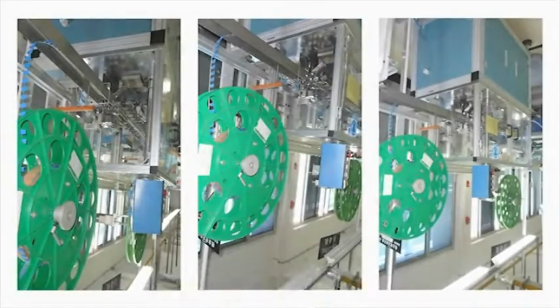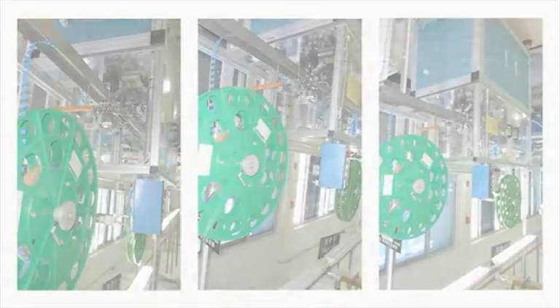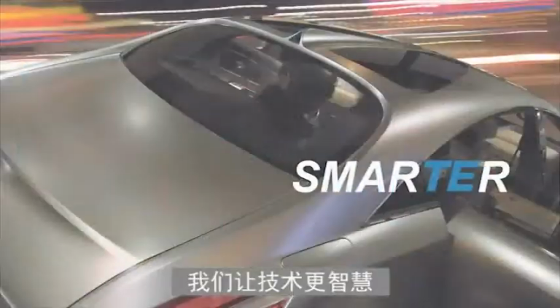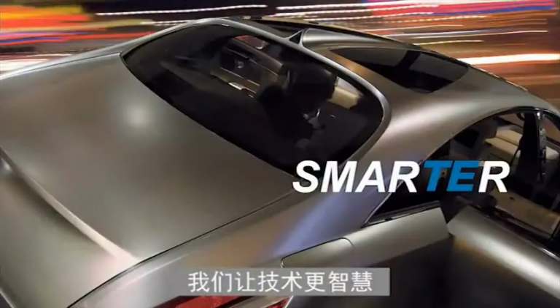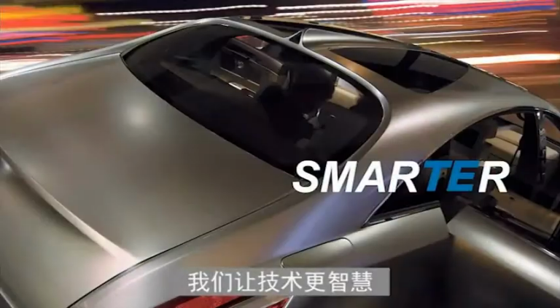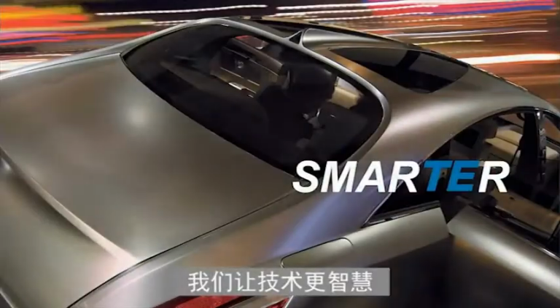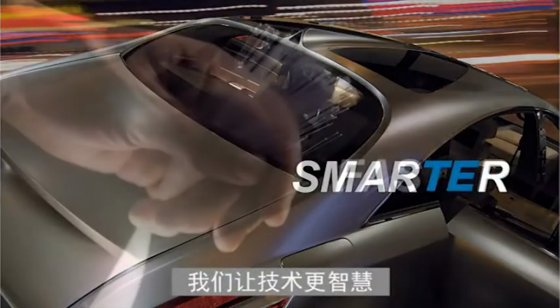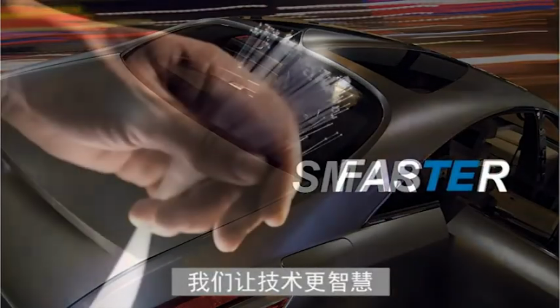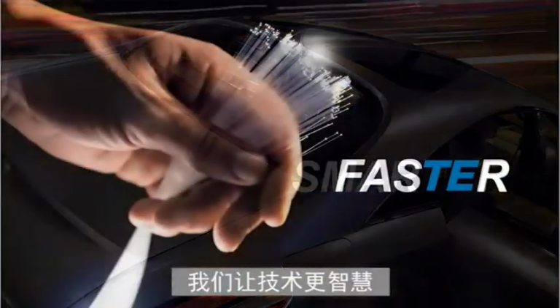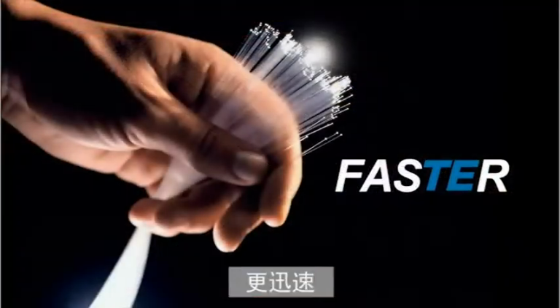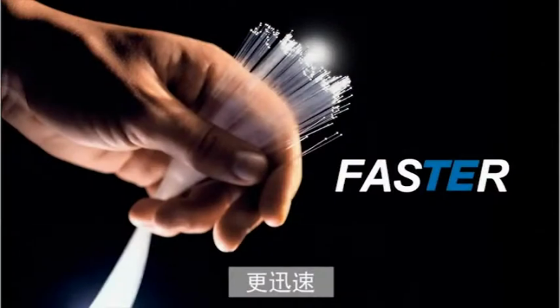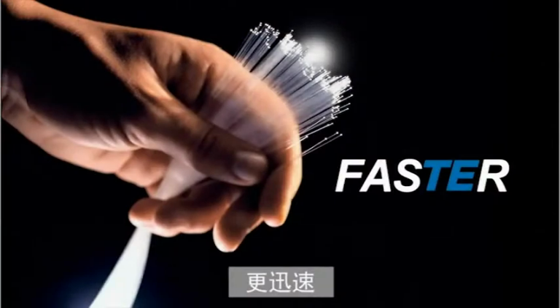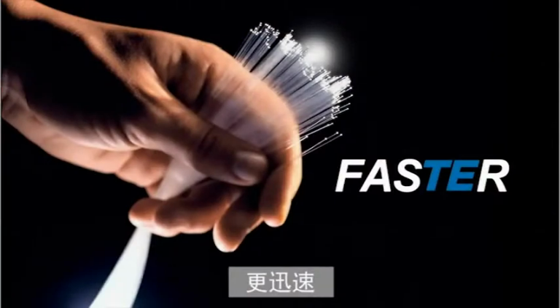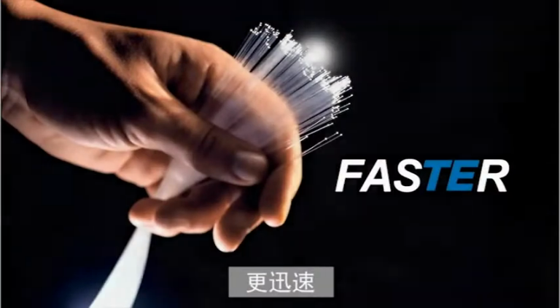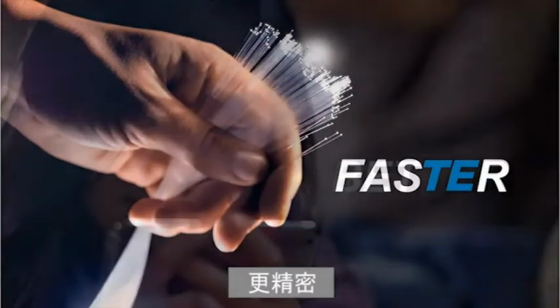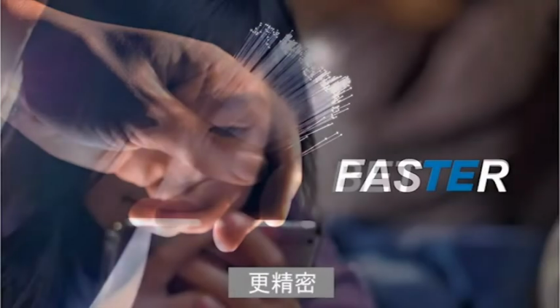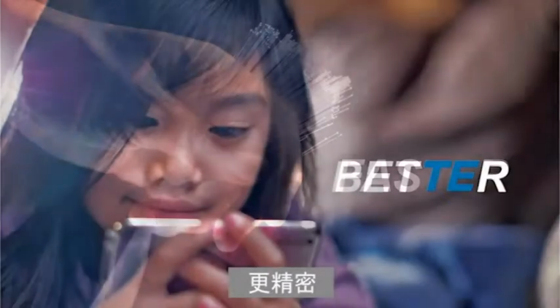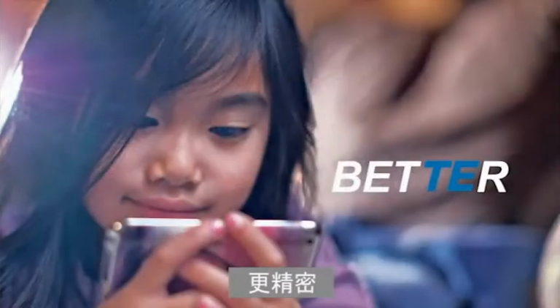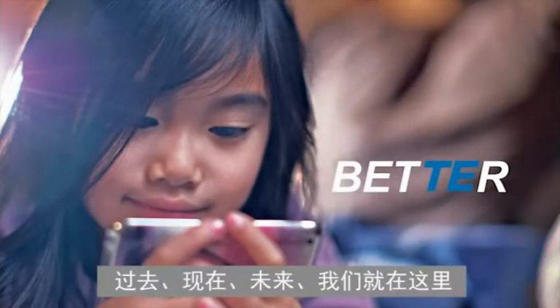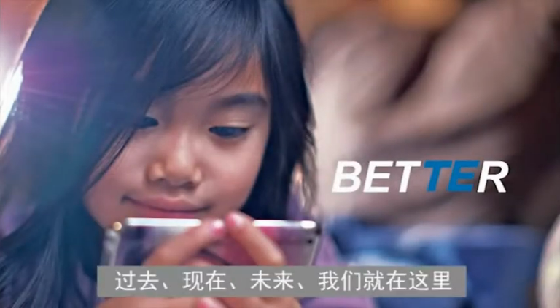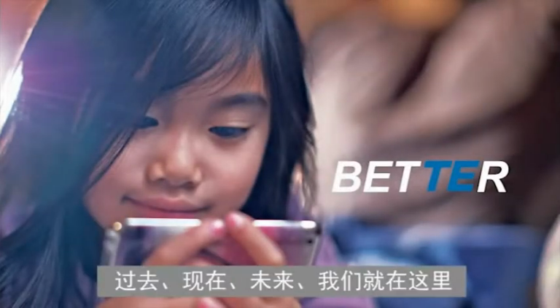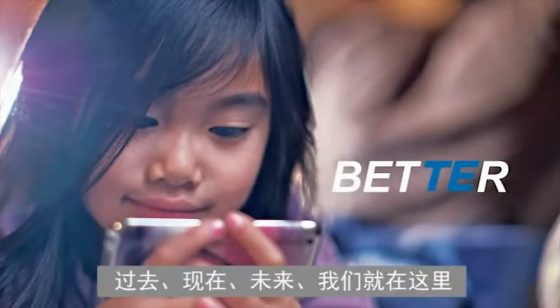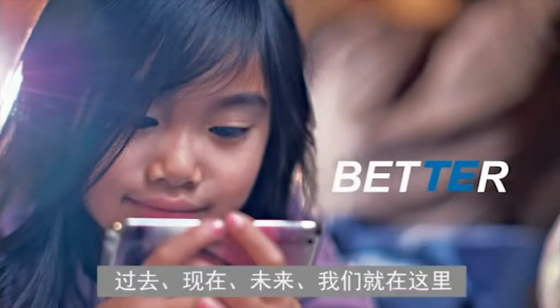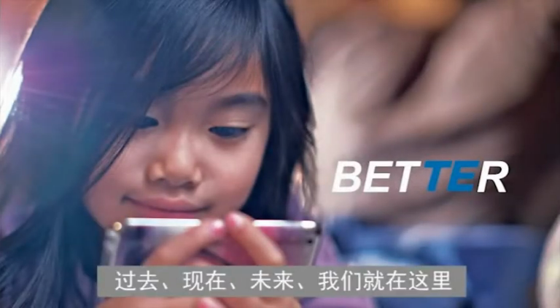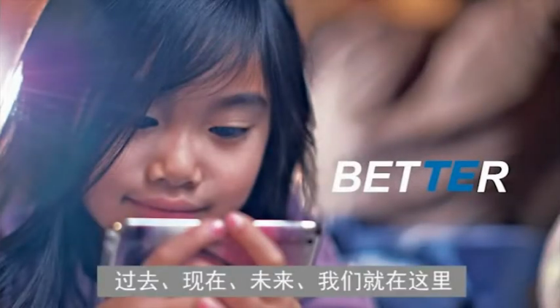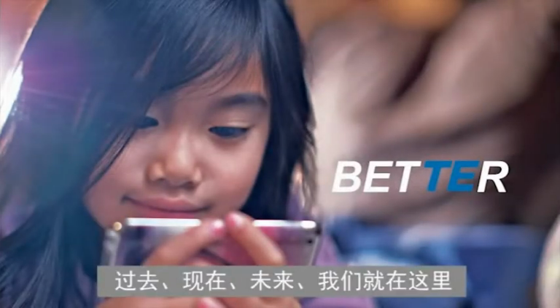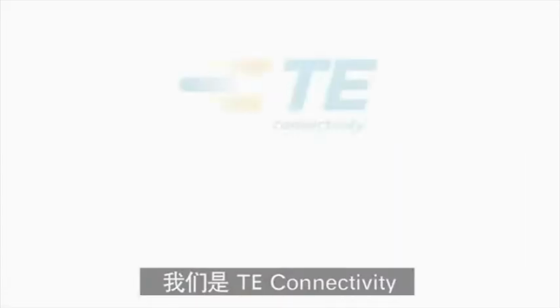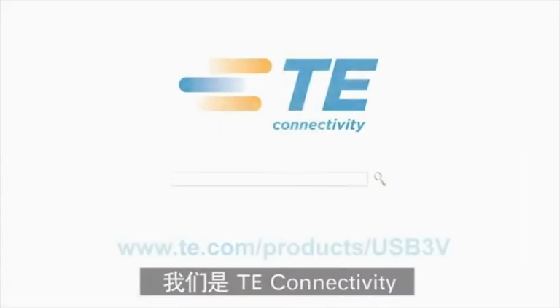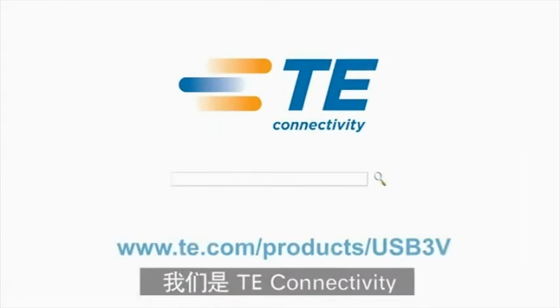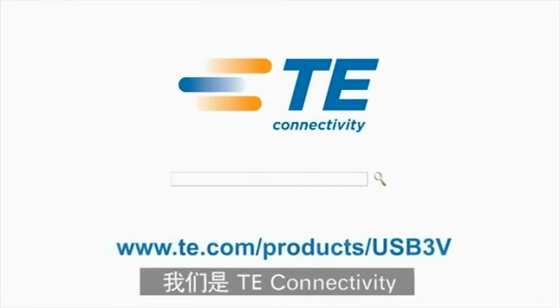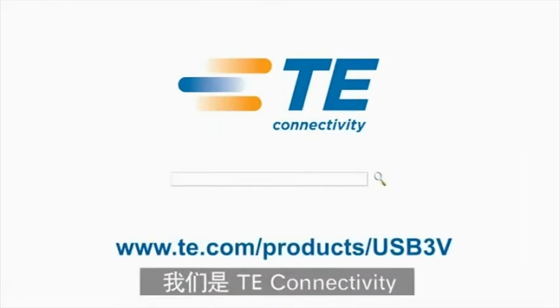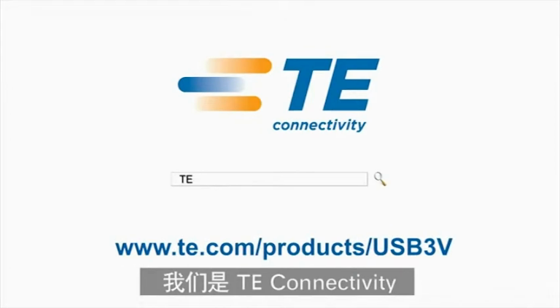If it needs to be smarter, faster, better, we're in it. We are TE Connectivity.